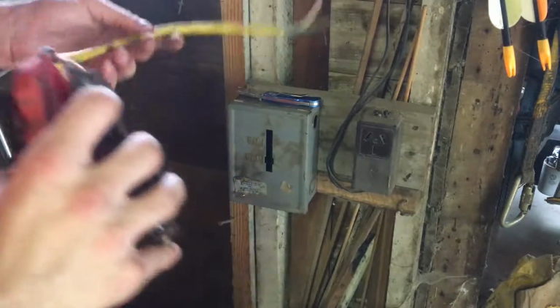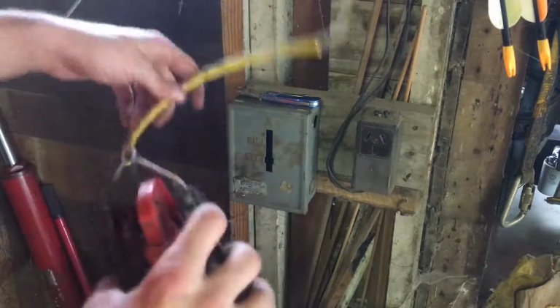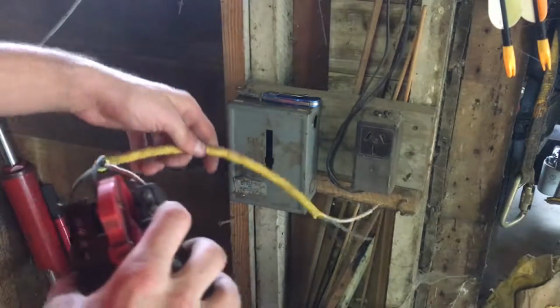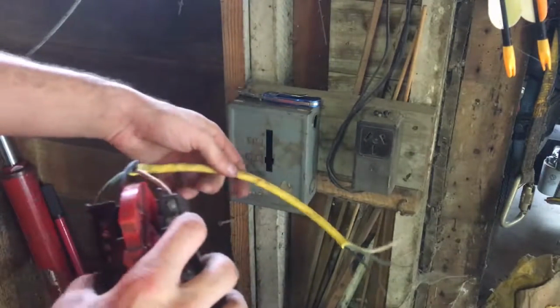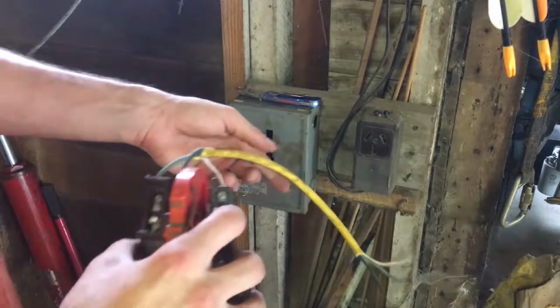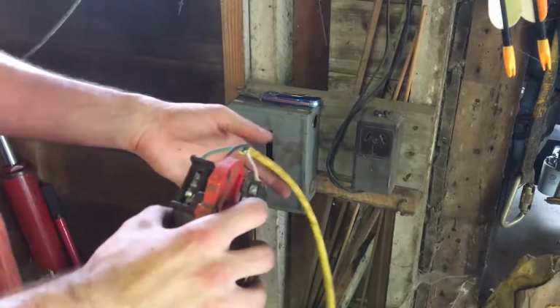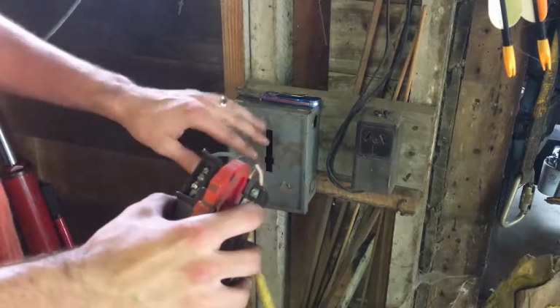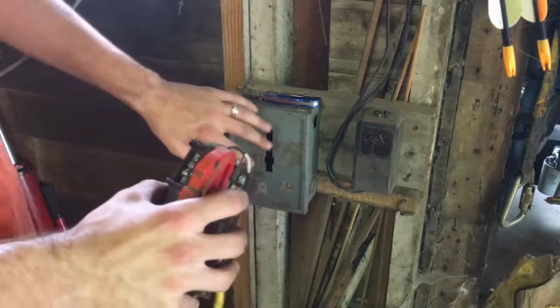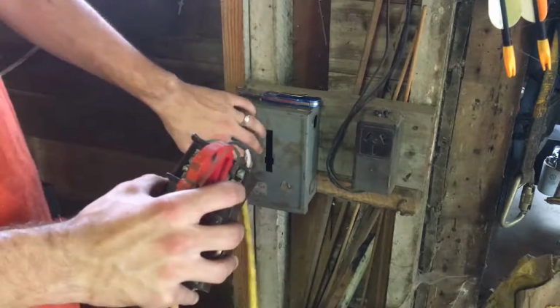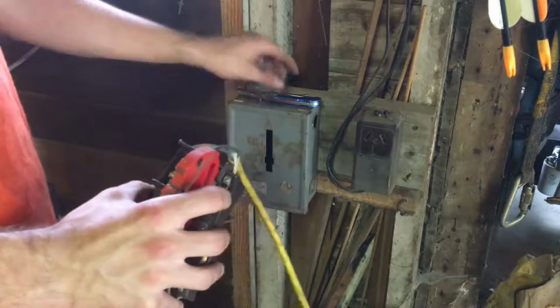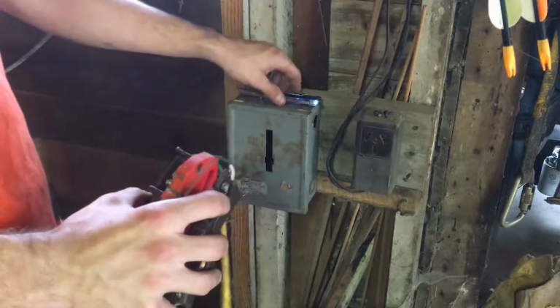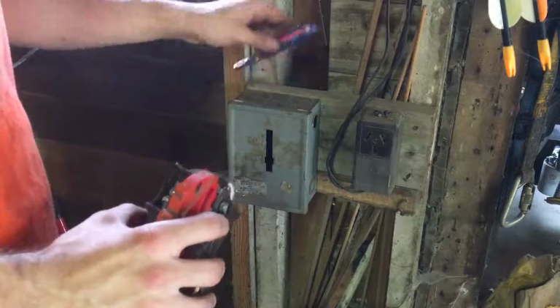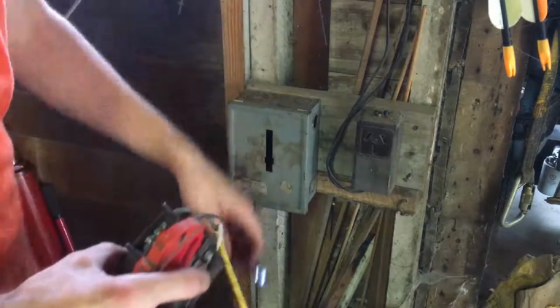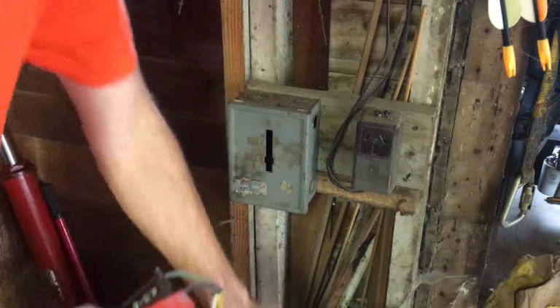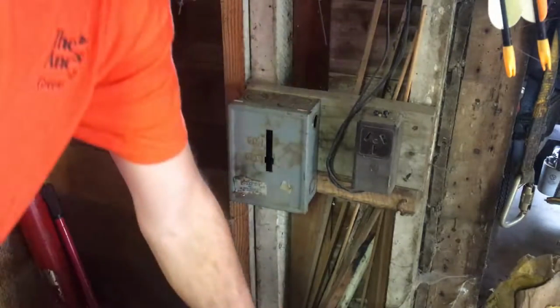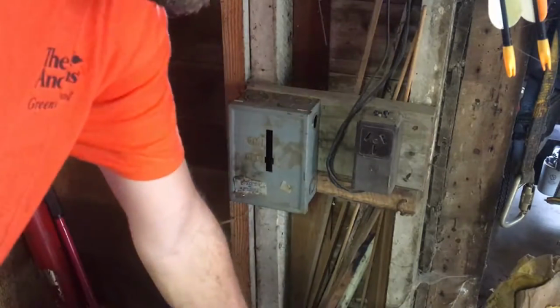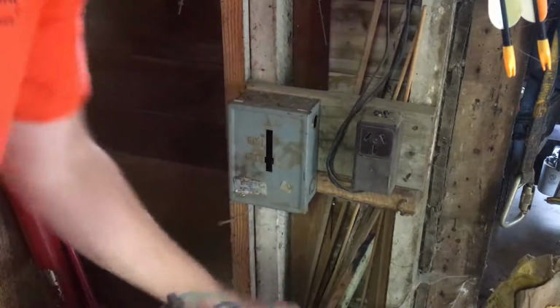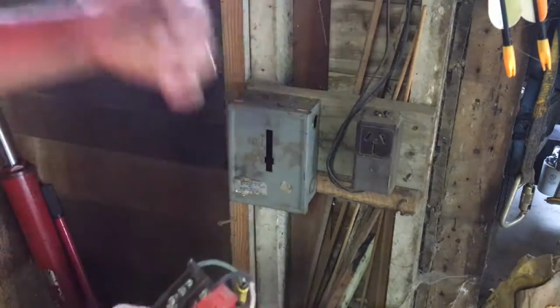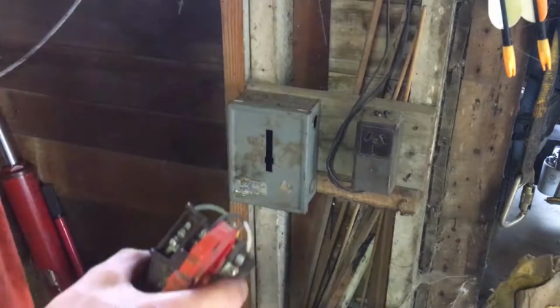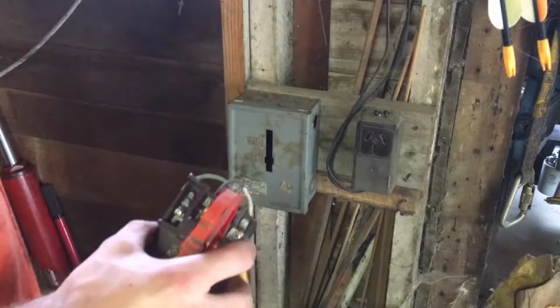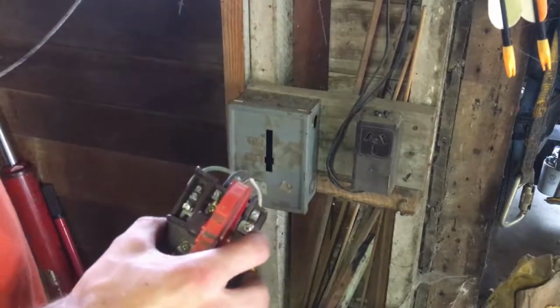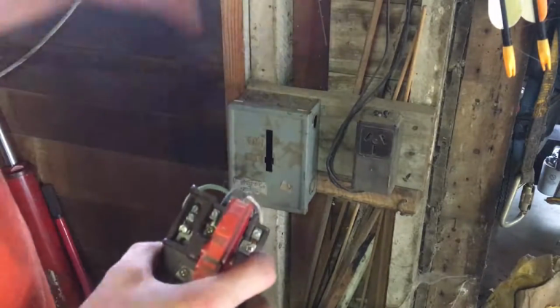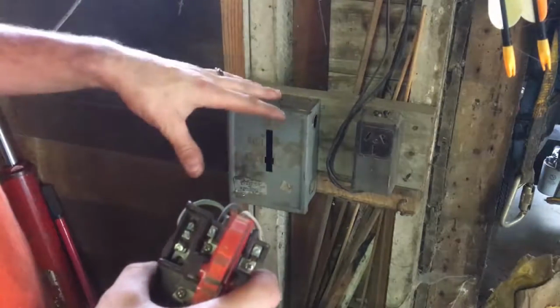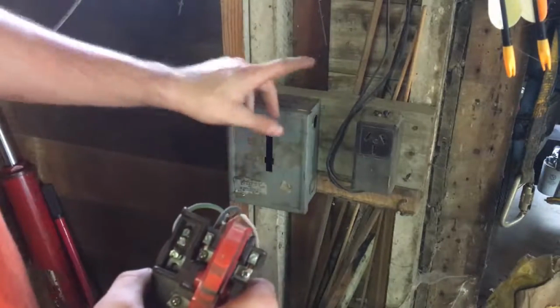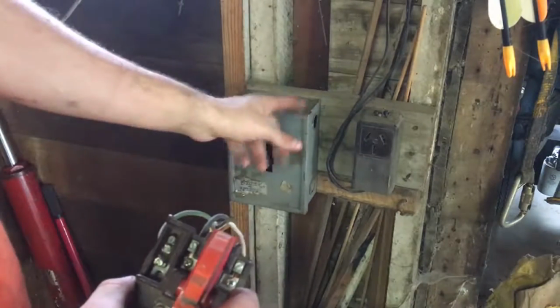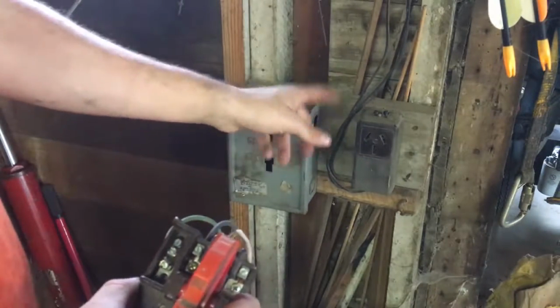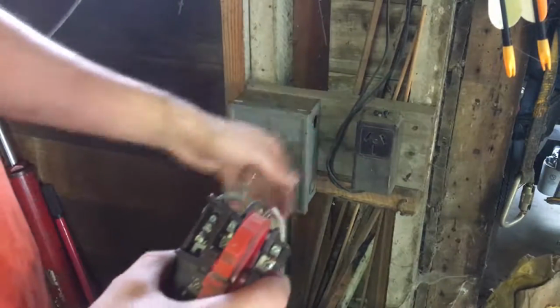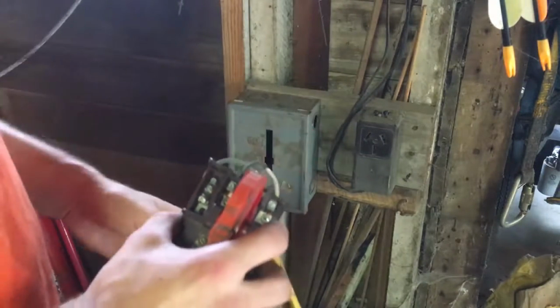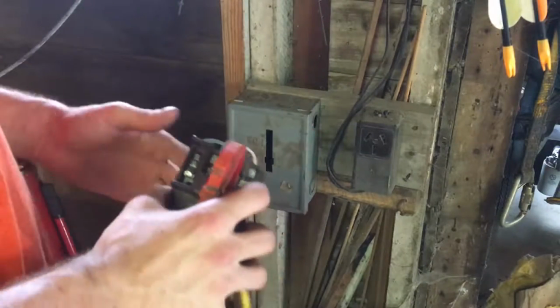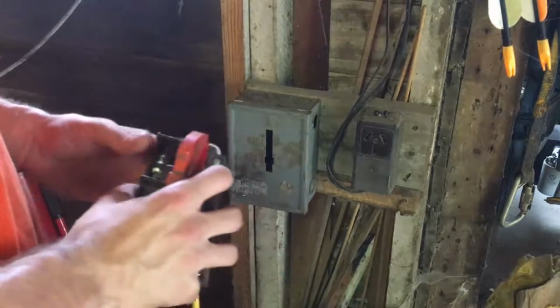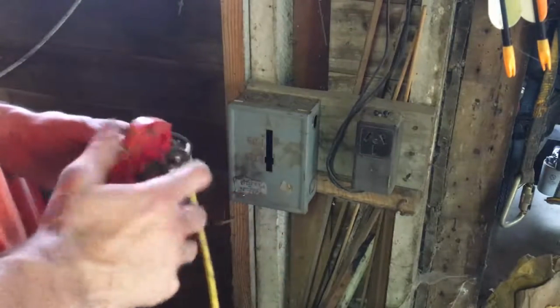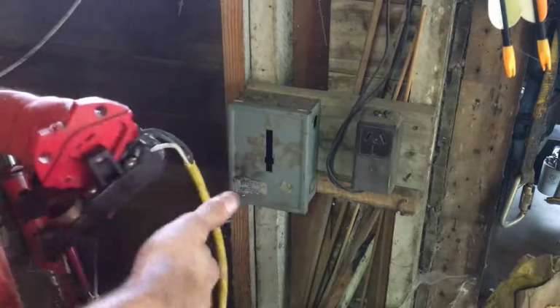I'm going to put this back into the box here, and then we'll shut the power down and tie into the receptacle.